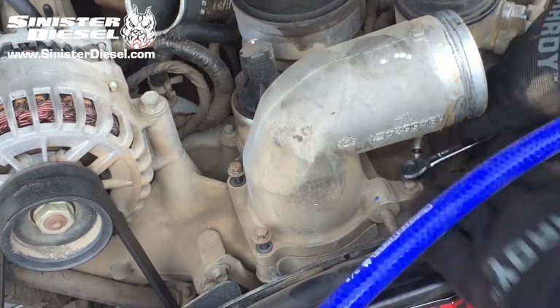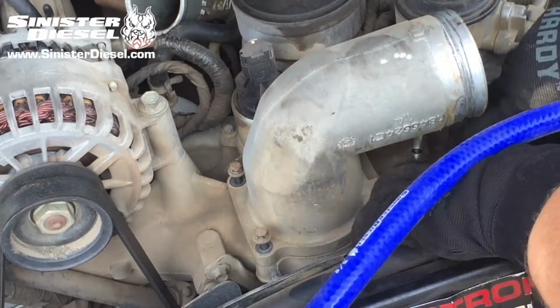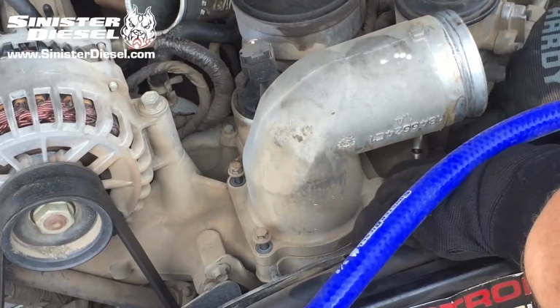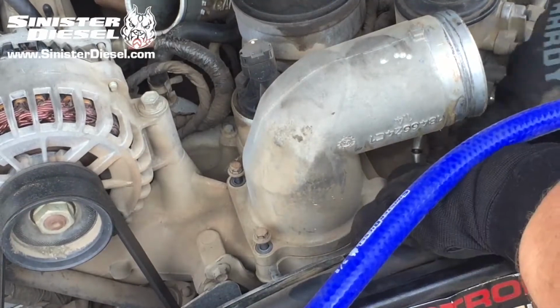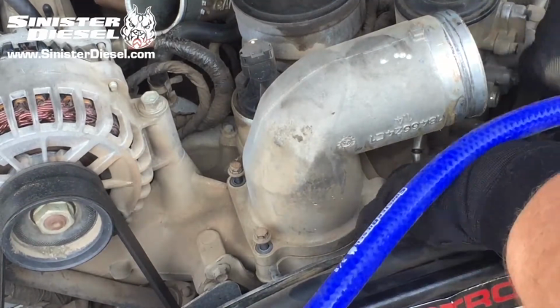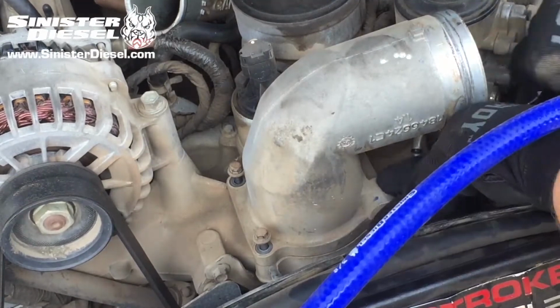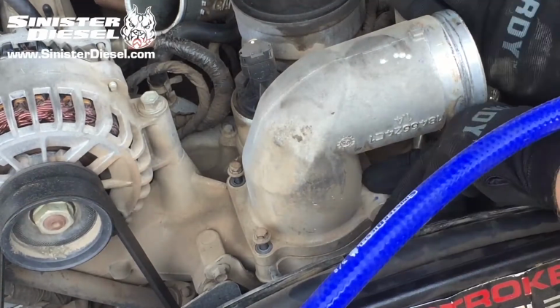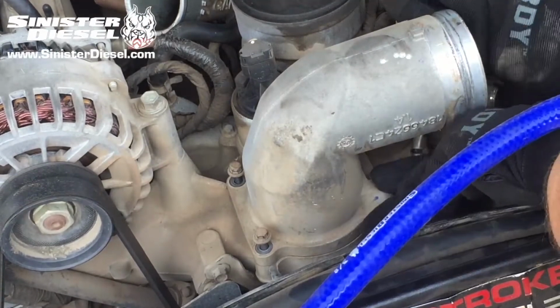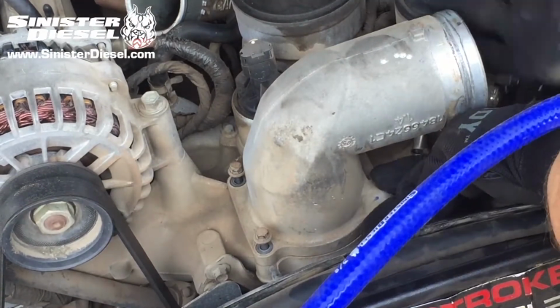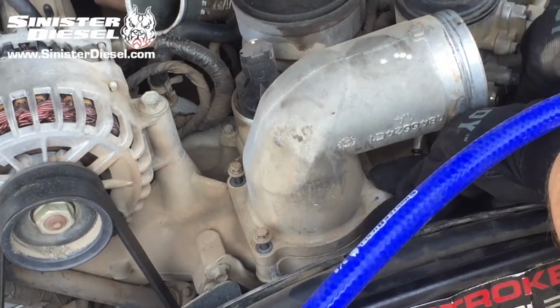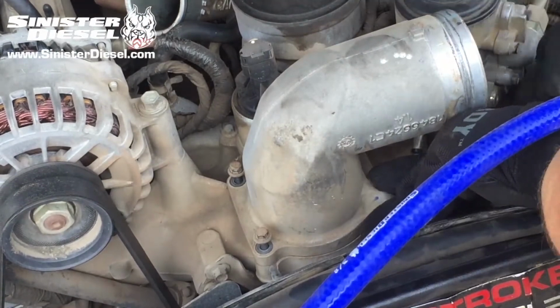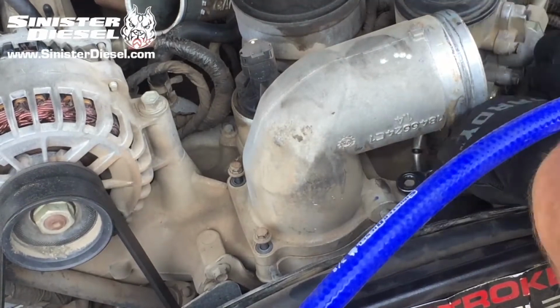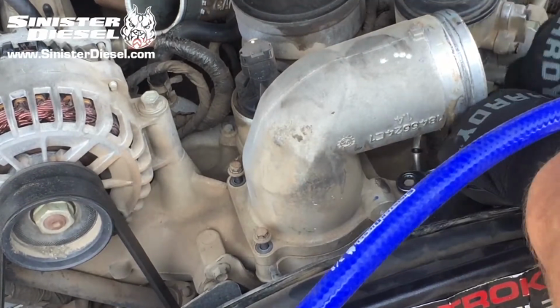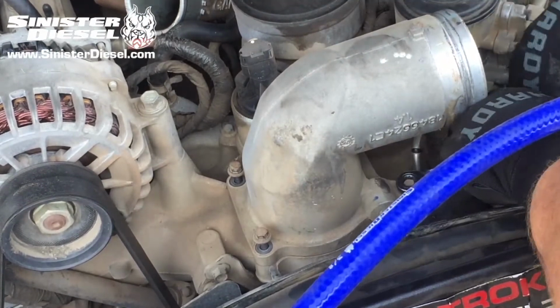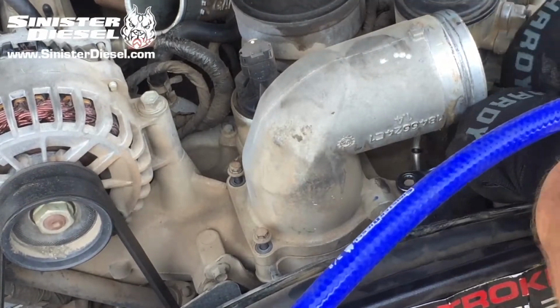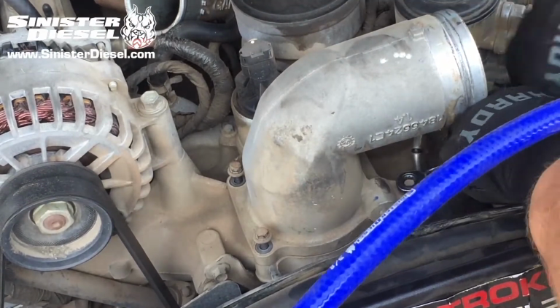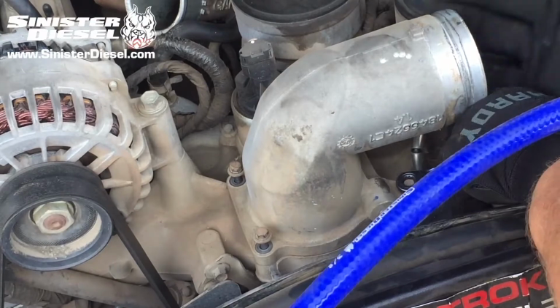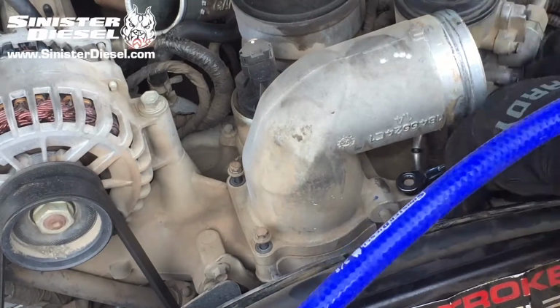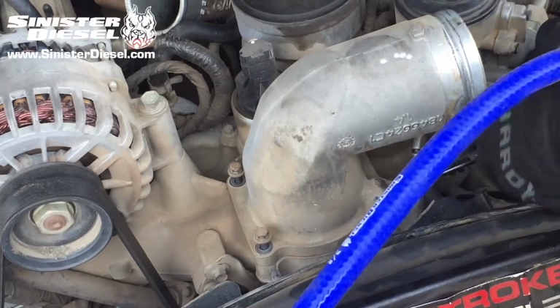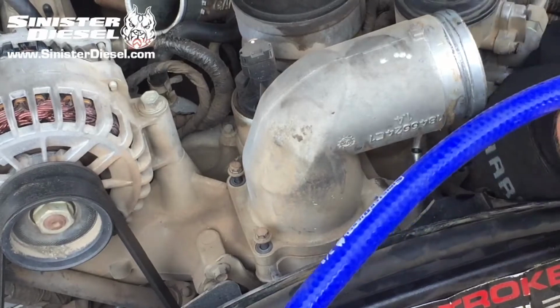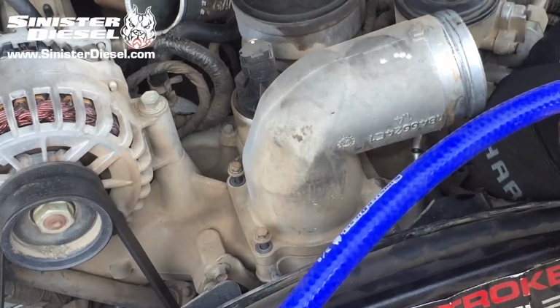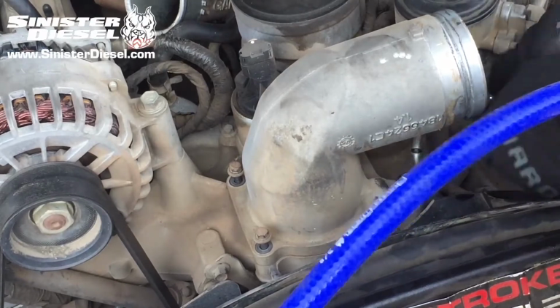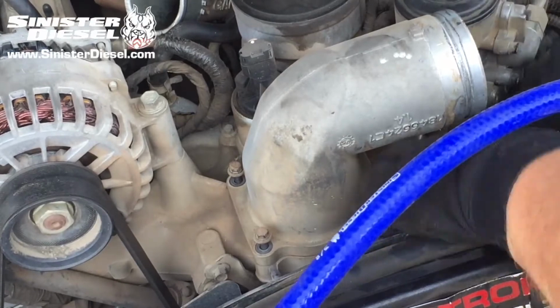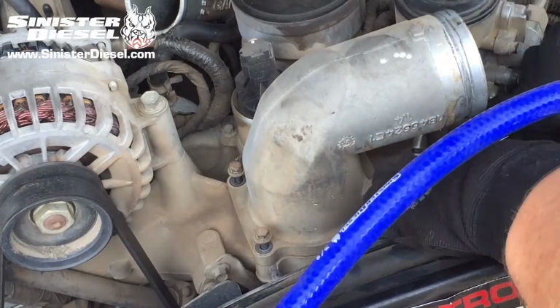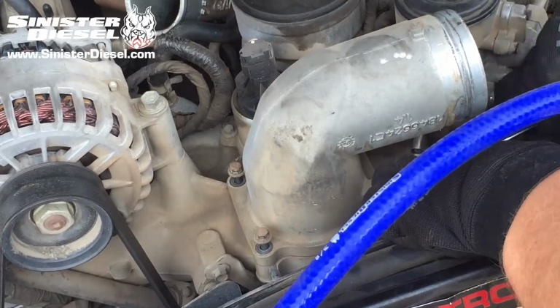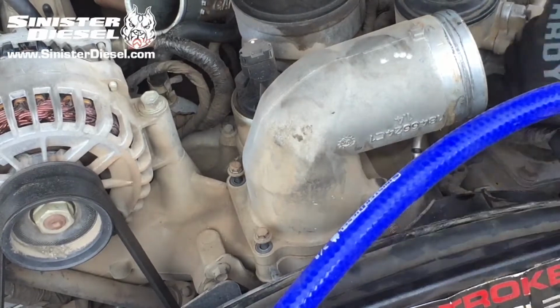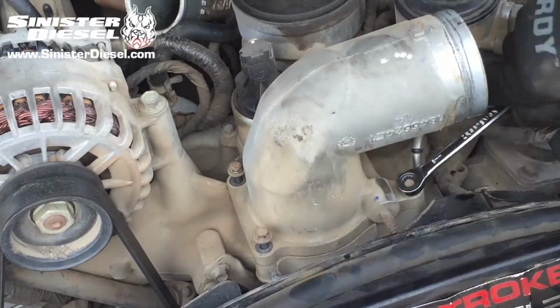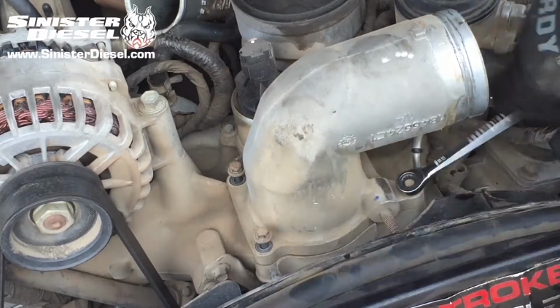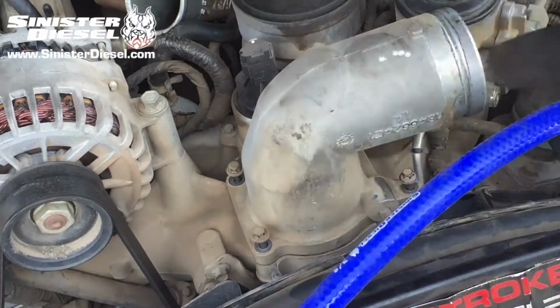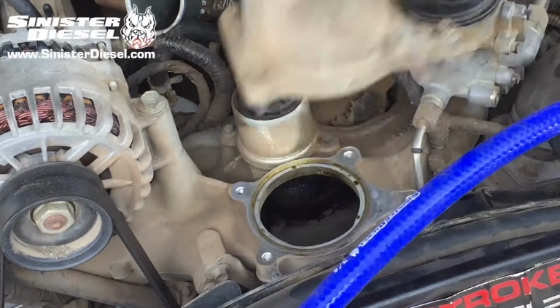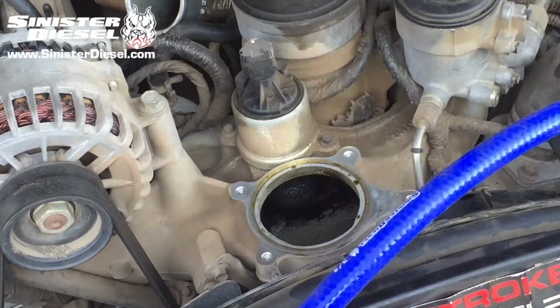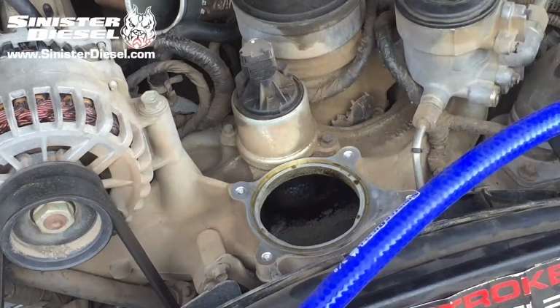For early 2003 to 2004 trucks, the intake valve will have to be removed as well.